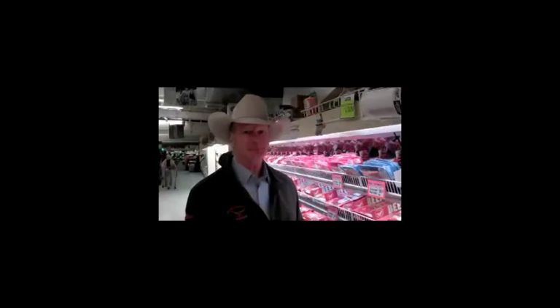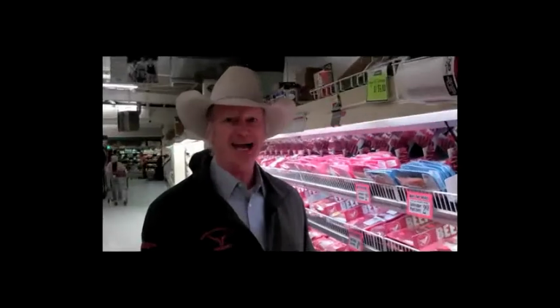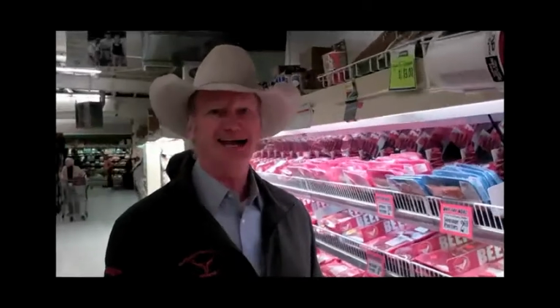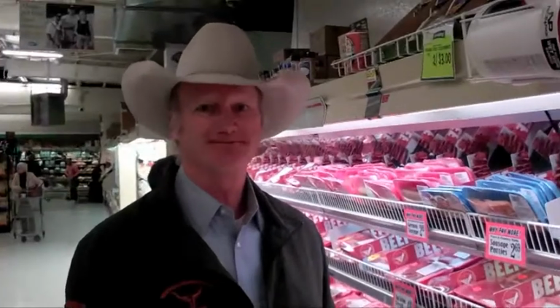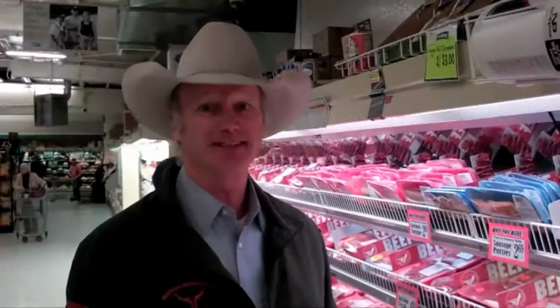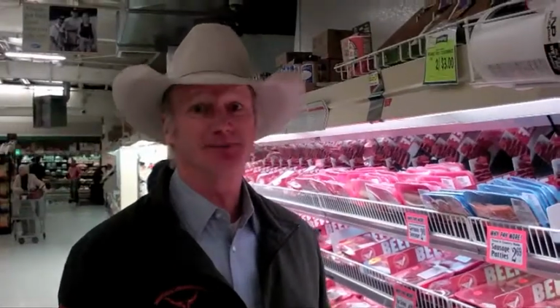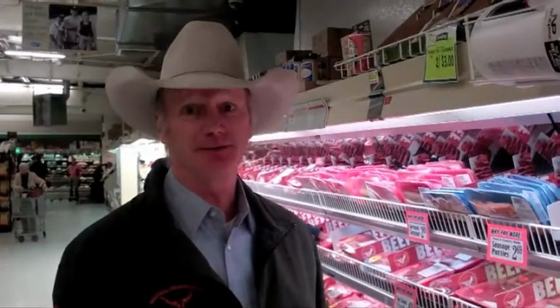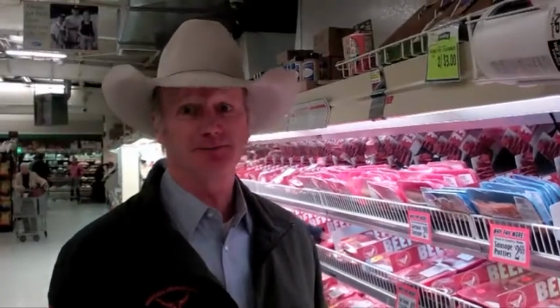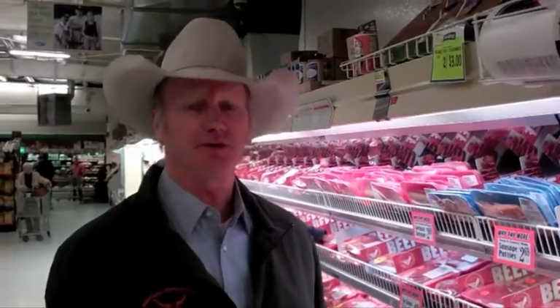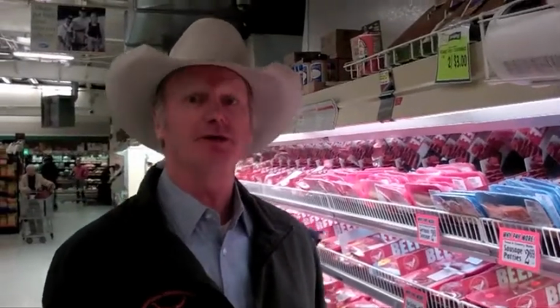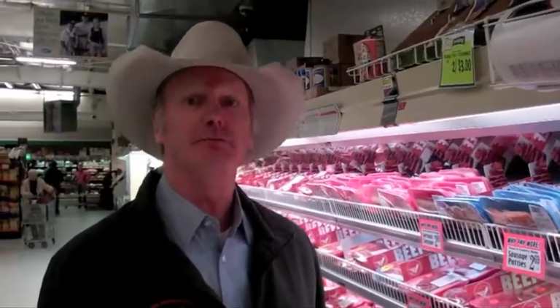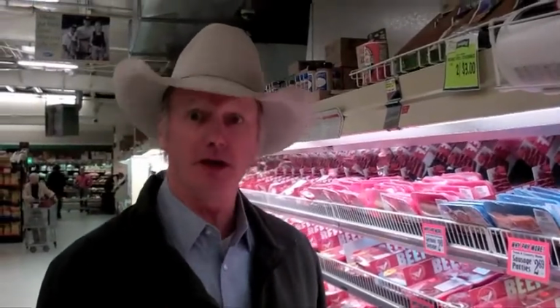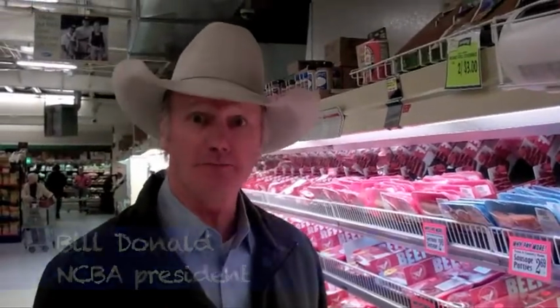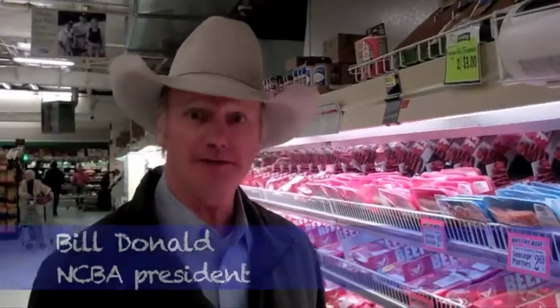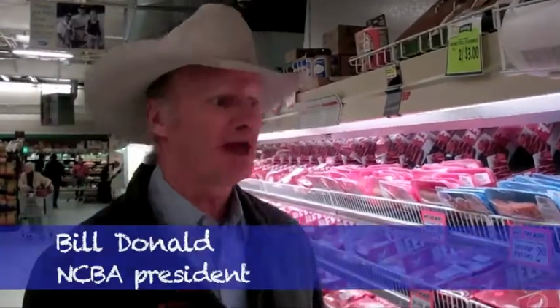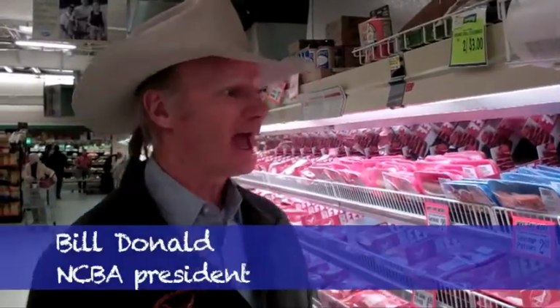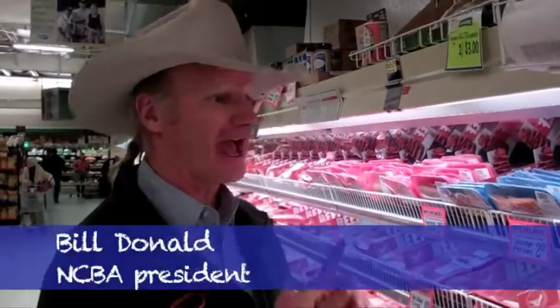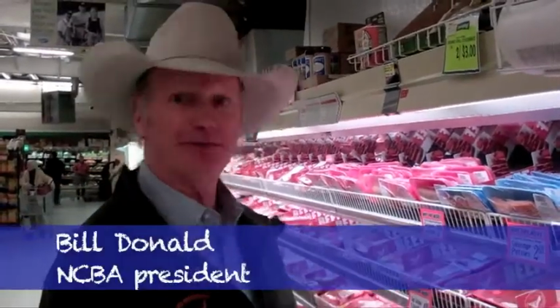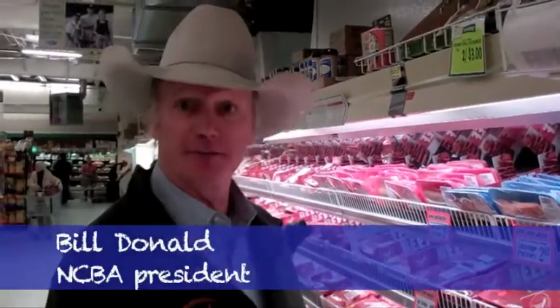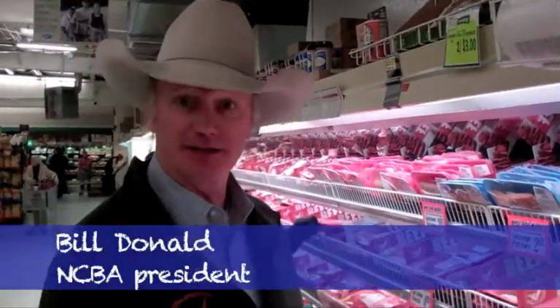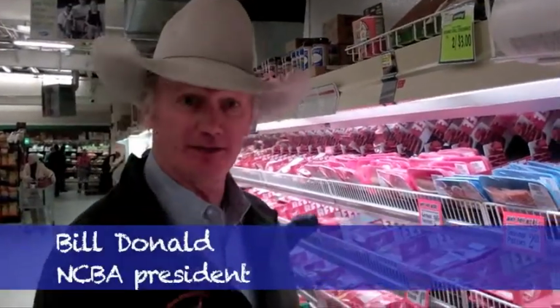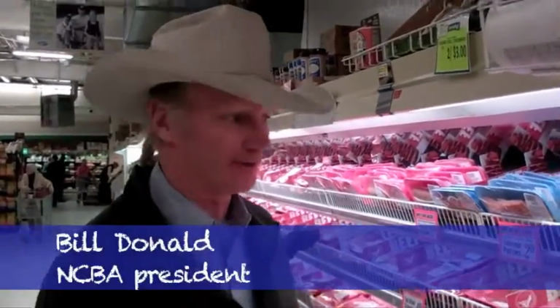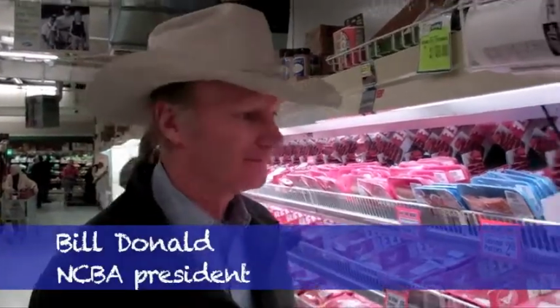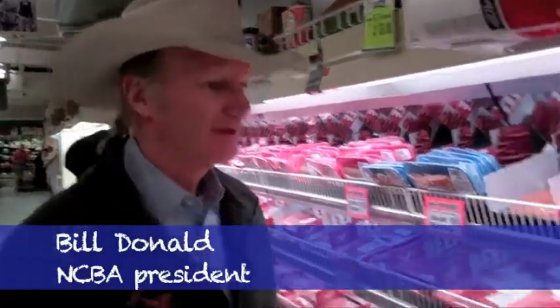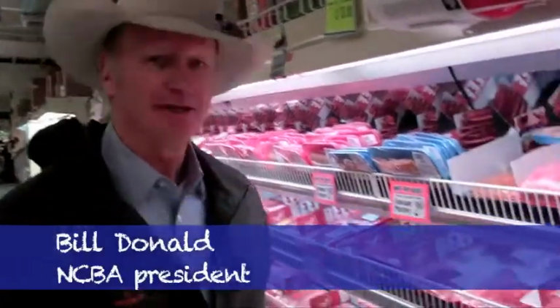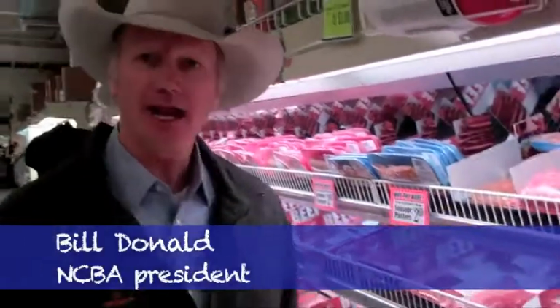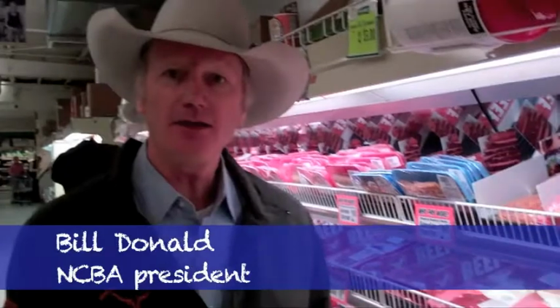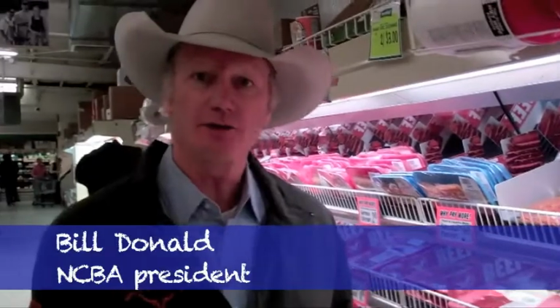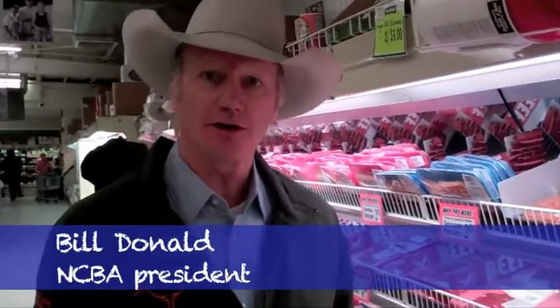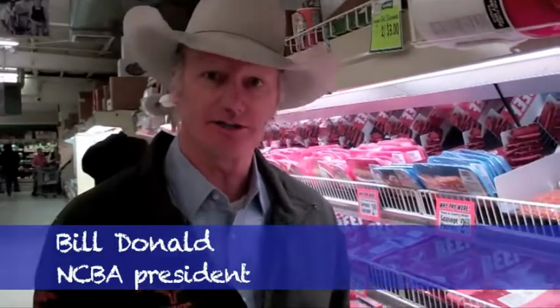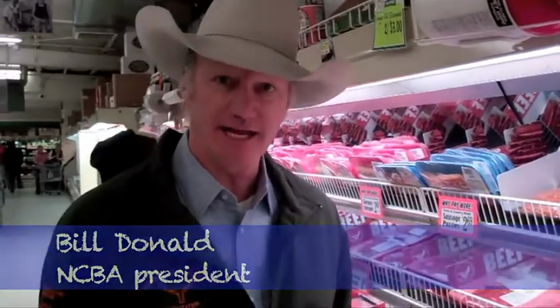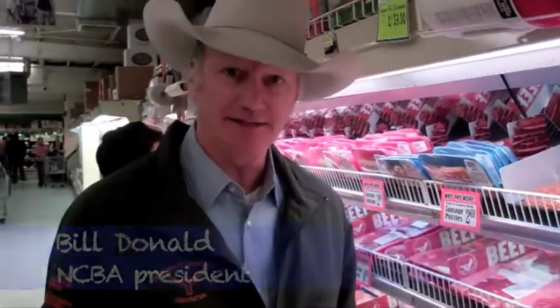Hi, this is Bill with another Bill on Beef at the meat counter. Today we're talking steaks.